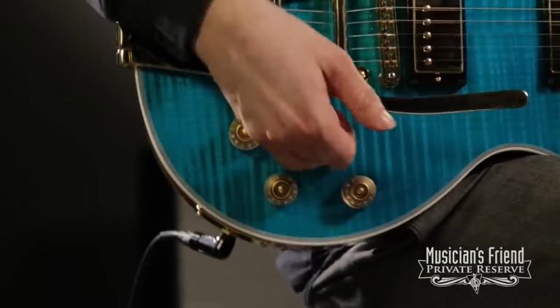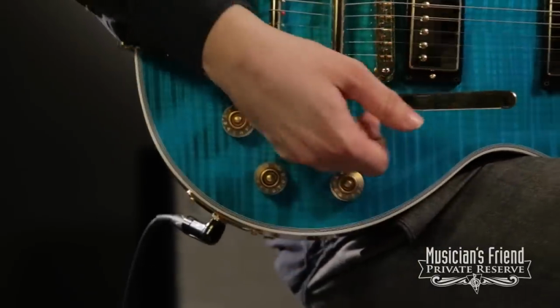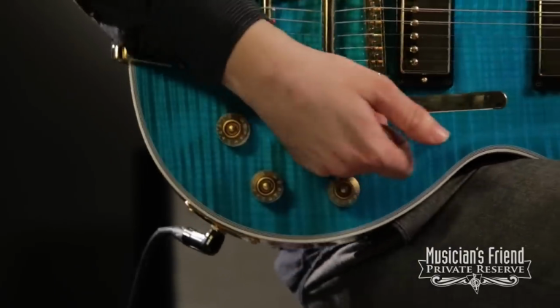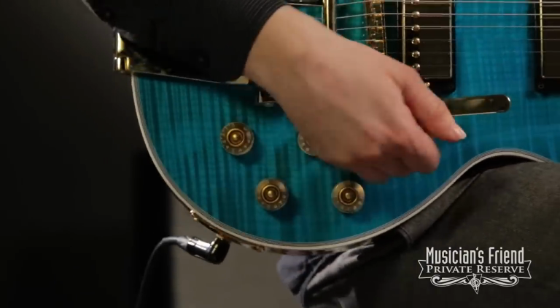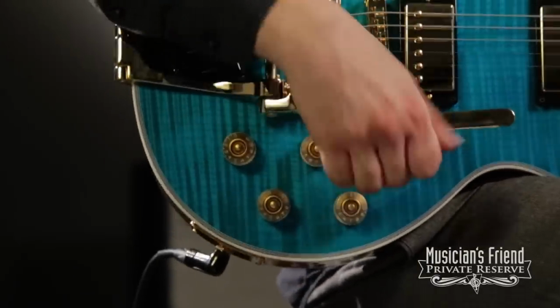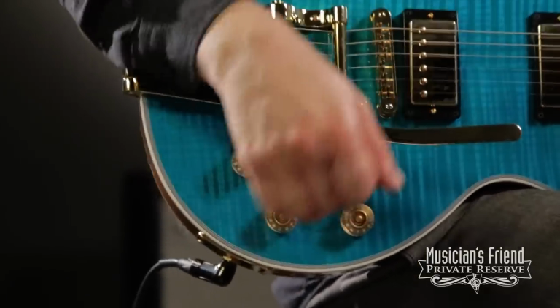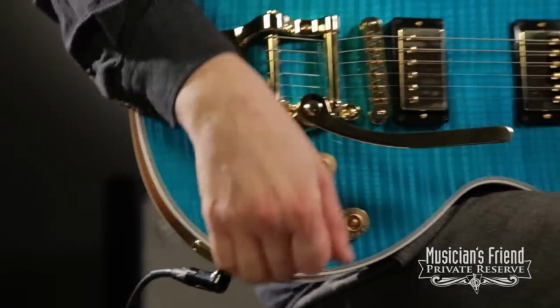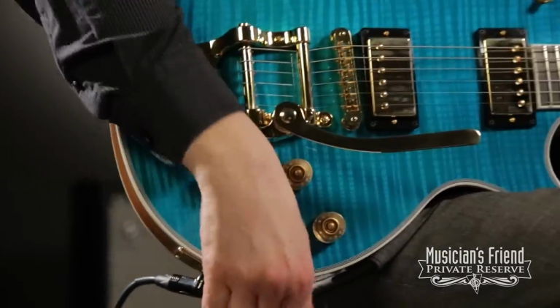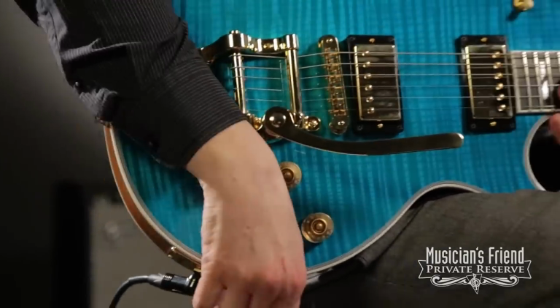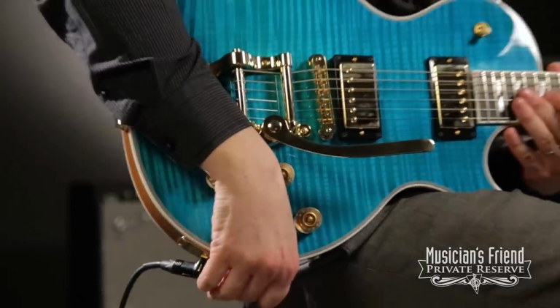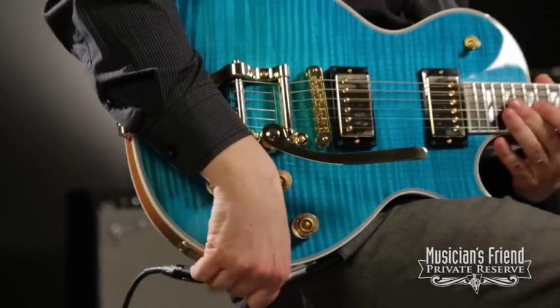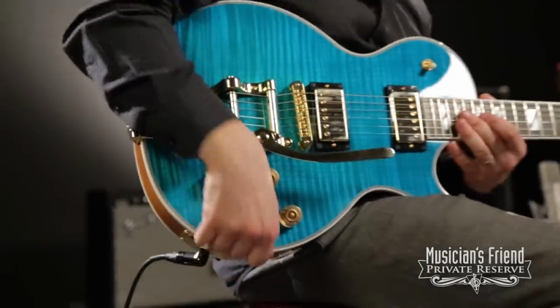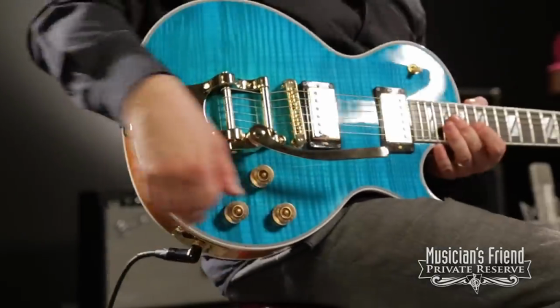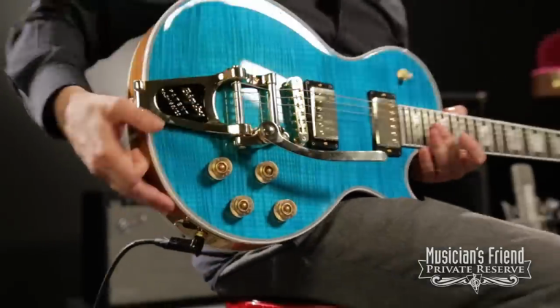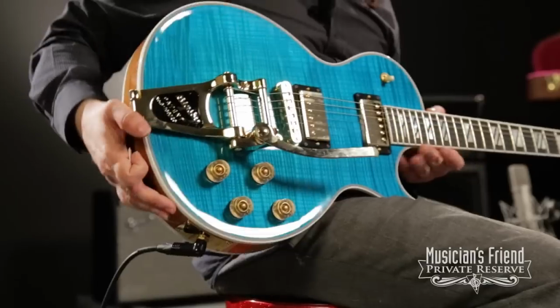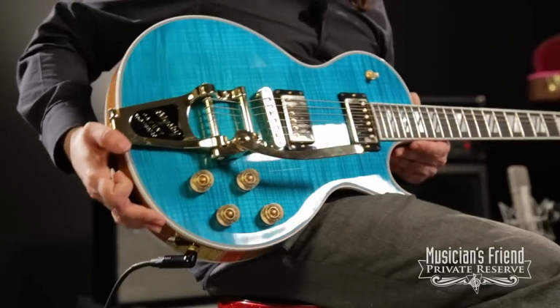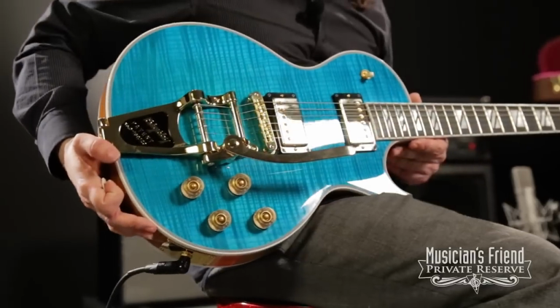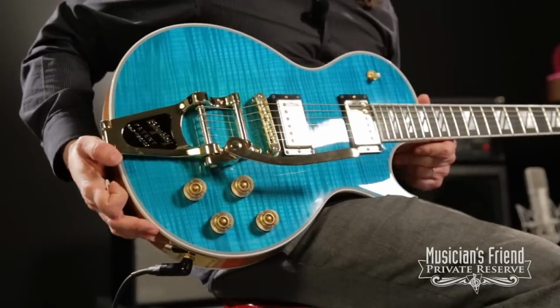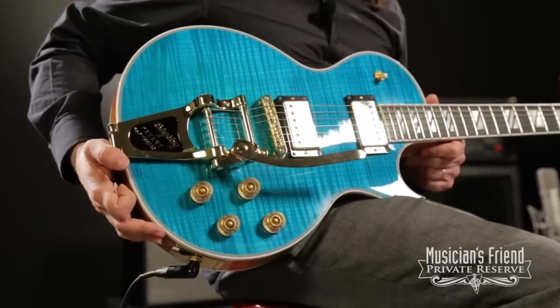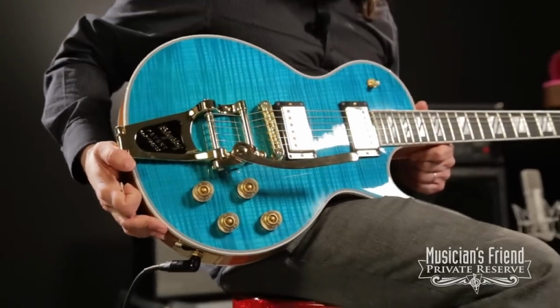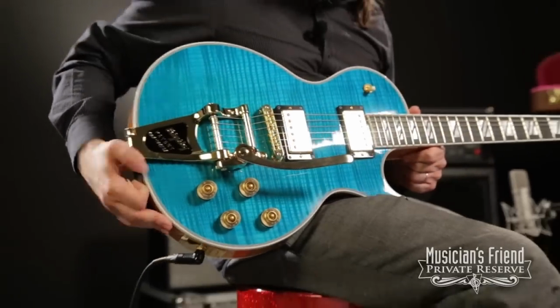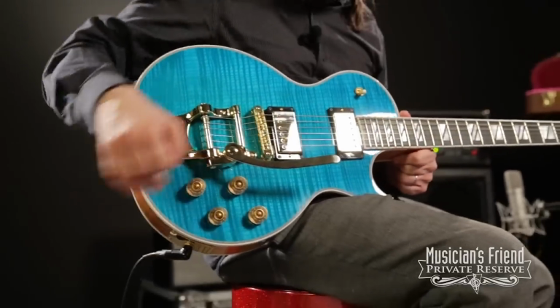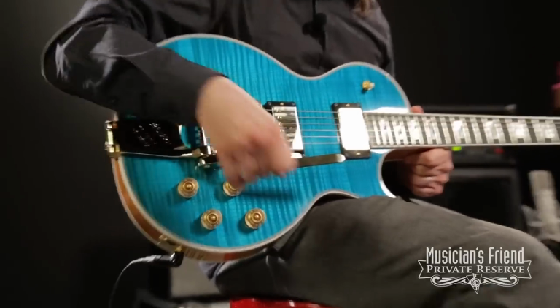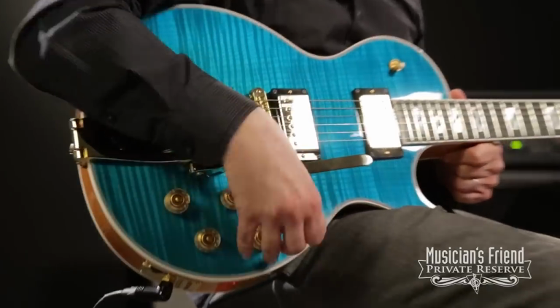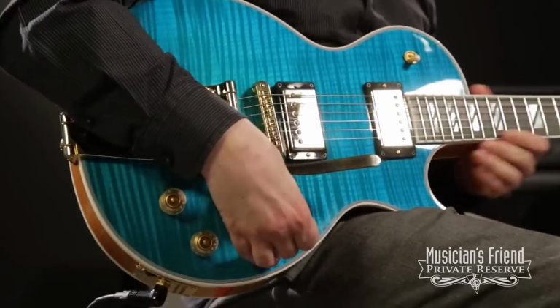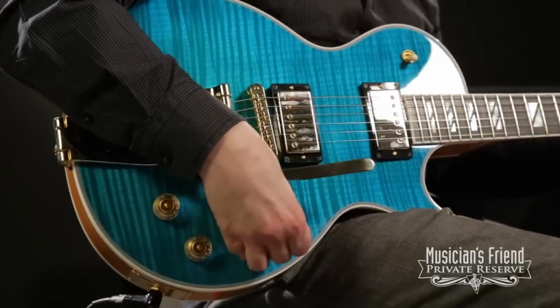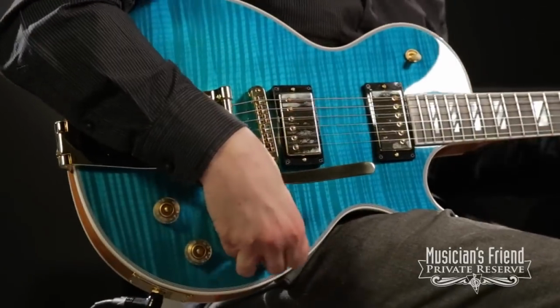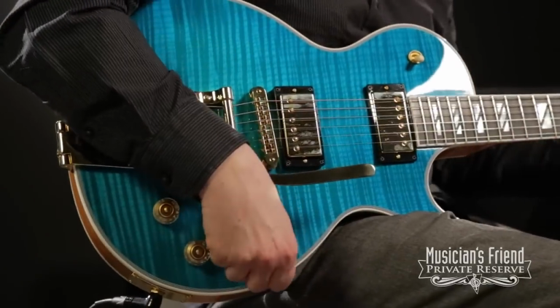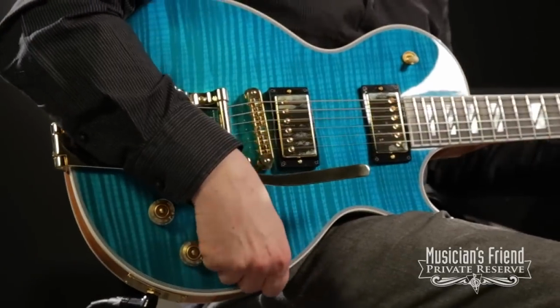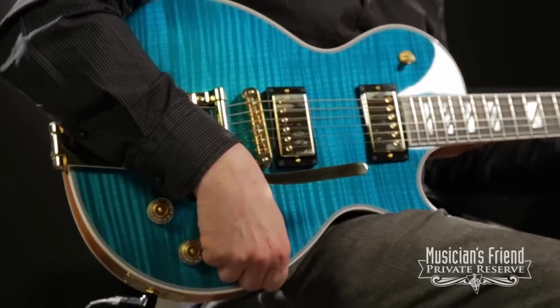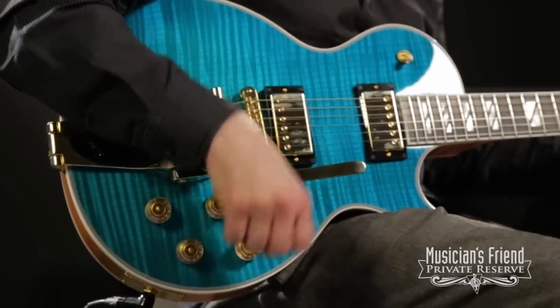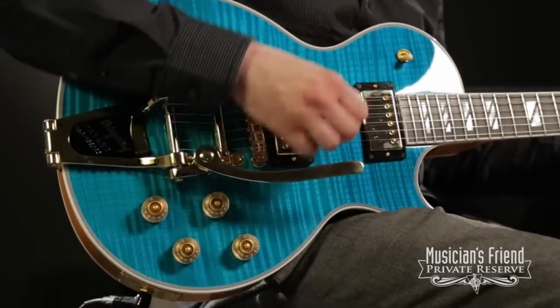So there you have it — Les Paul Supreme. Beautiful guitar. Reminds me of the beach. Have a great day.